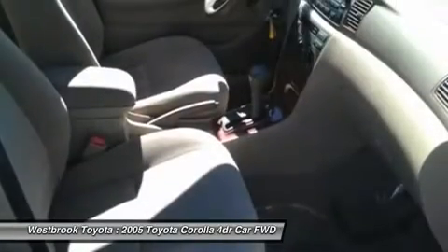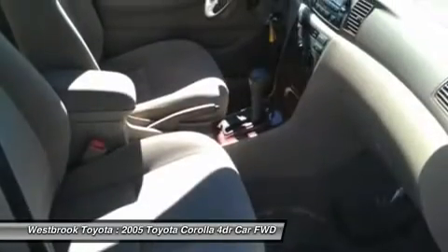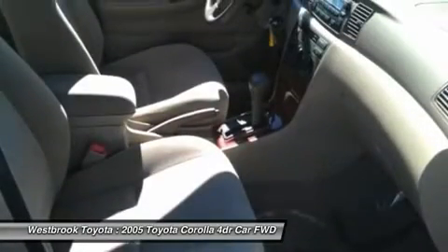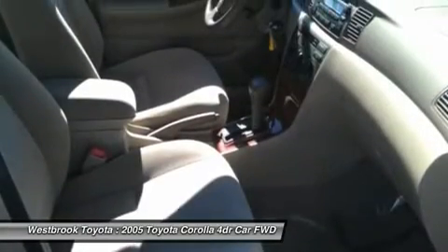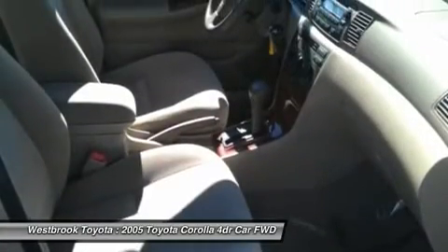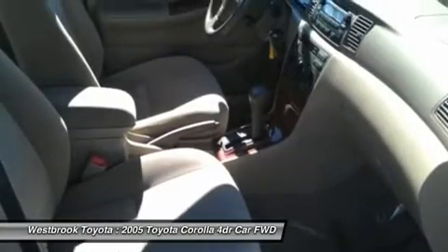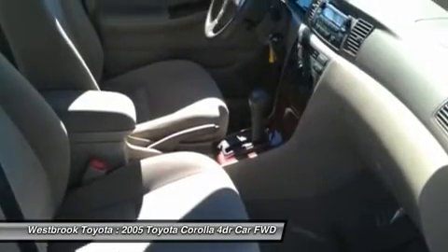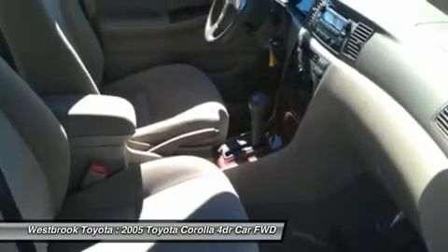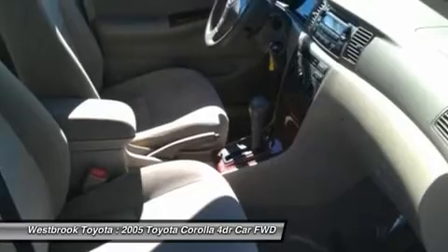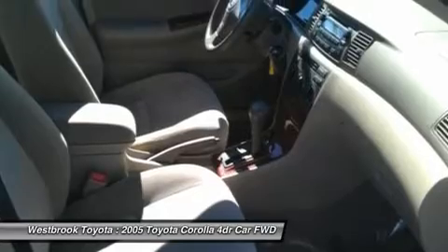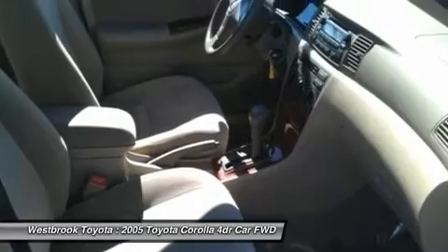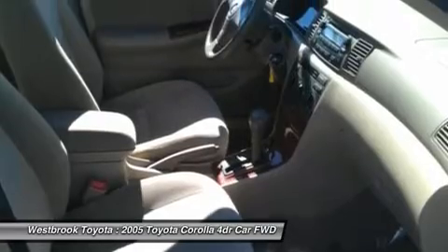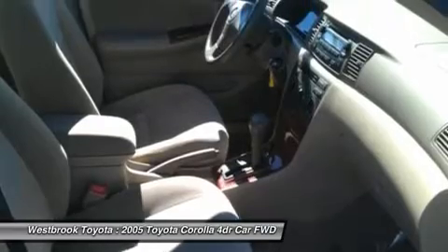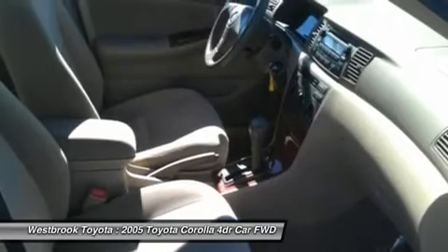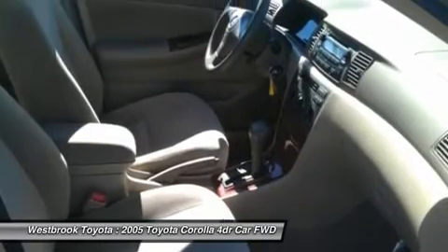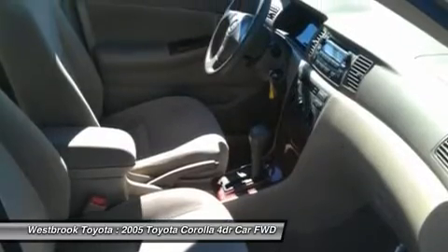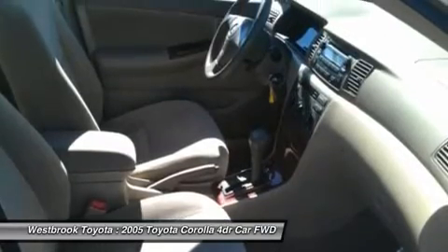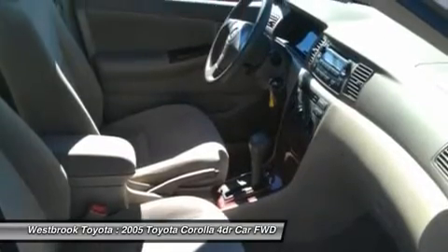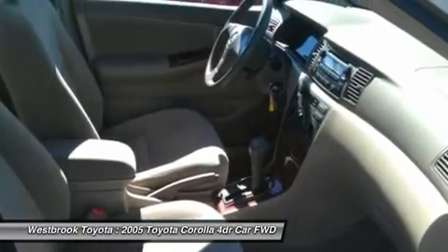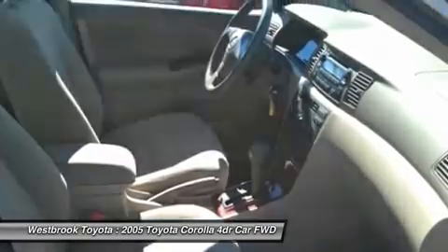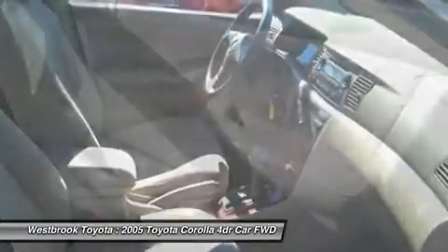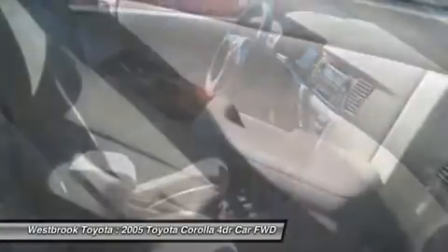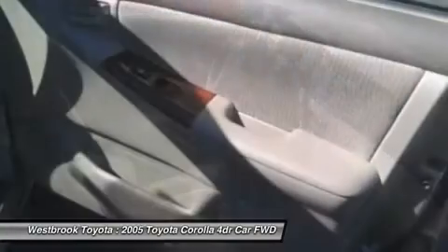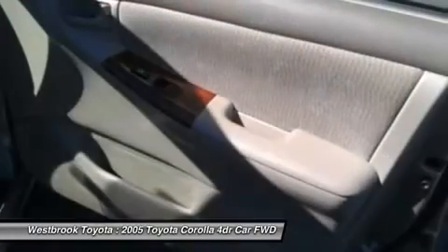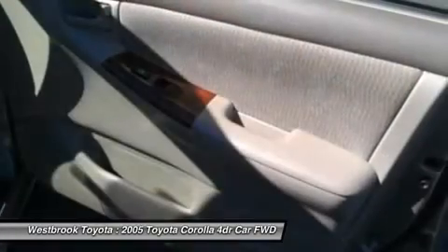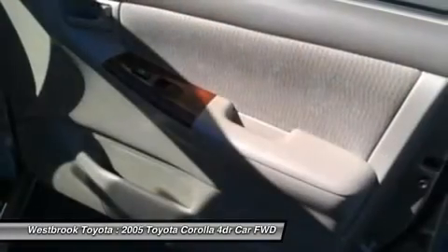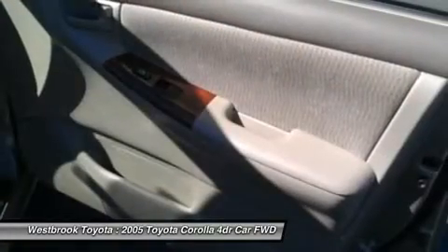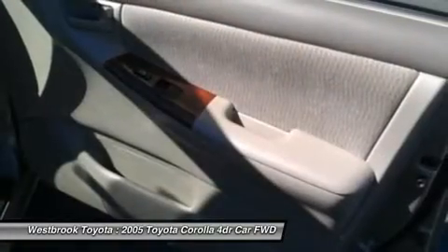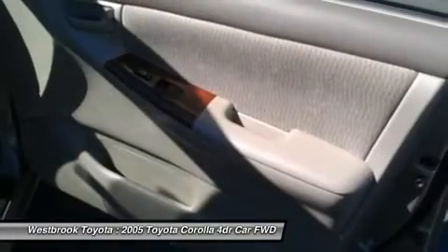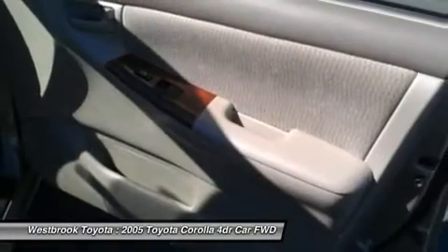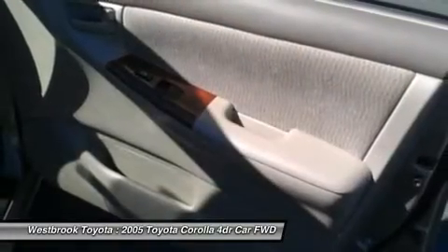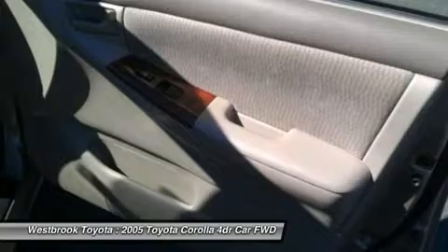5-star driver front crash rating. 4-star driver side crash rating. Great gas mileage: 38 MPG highway.